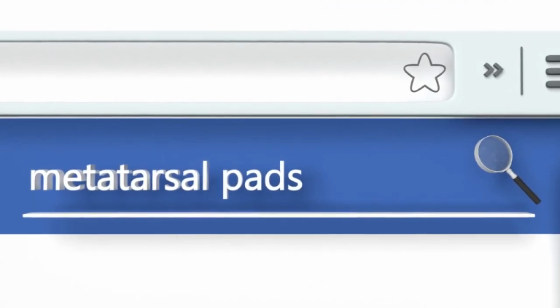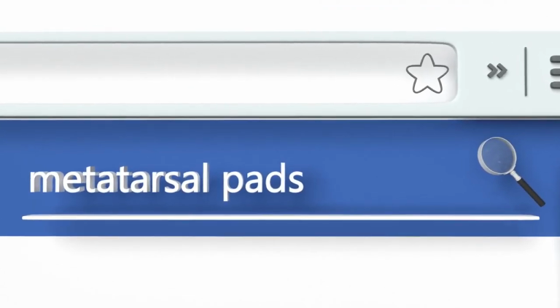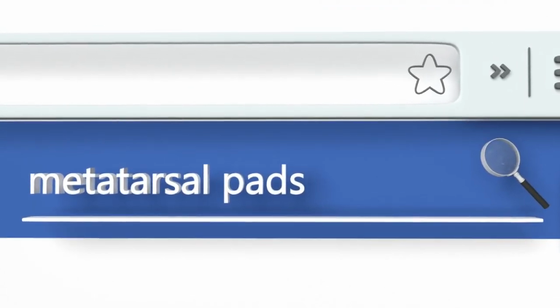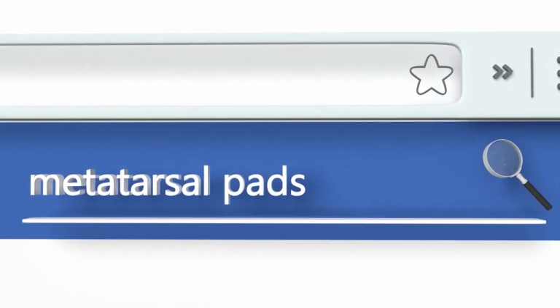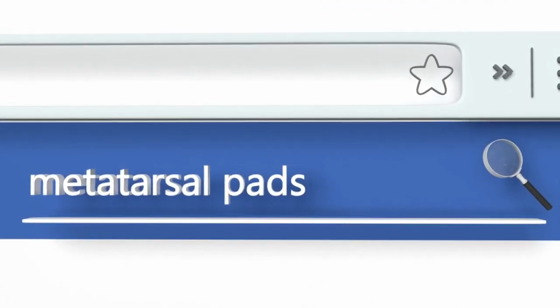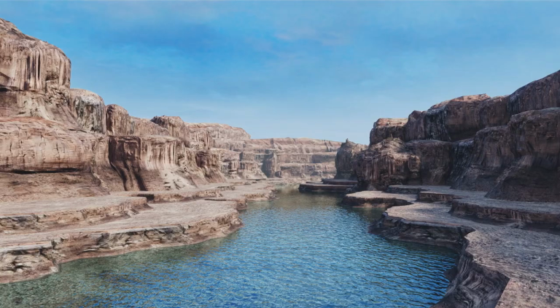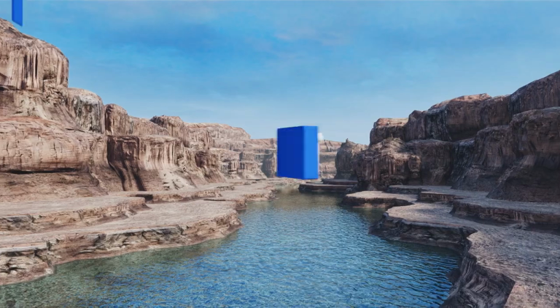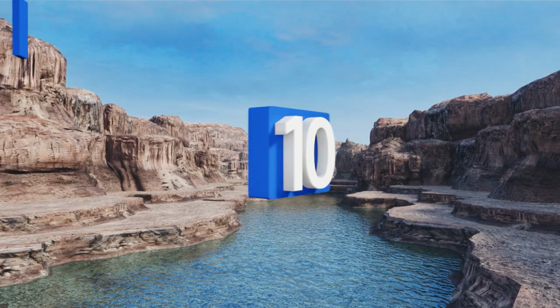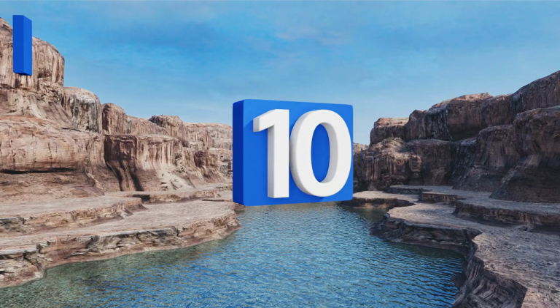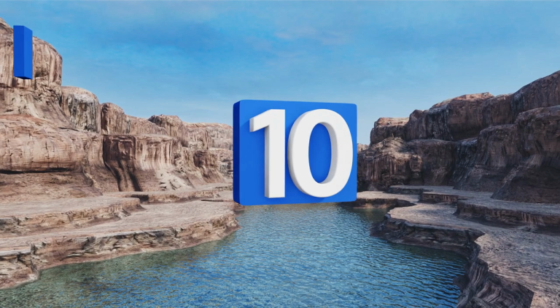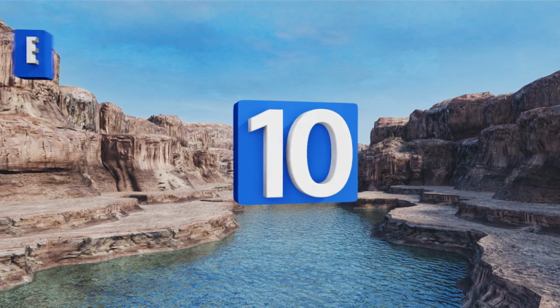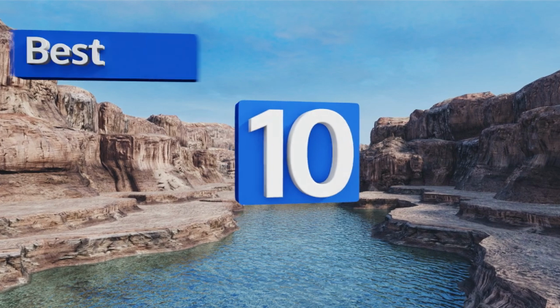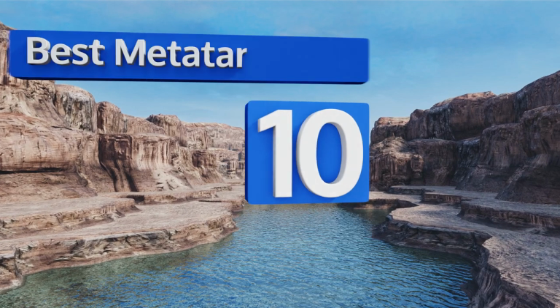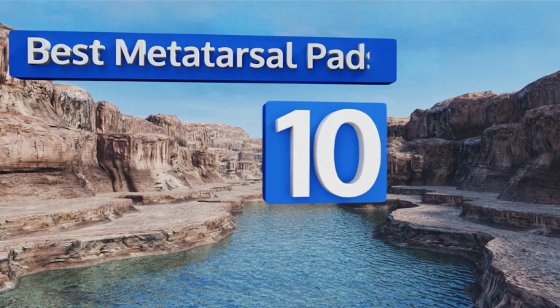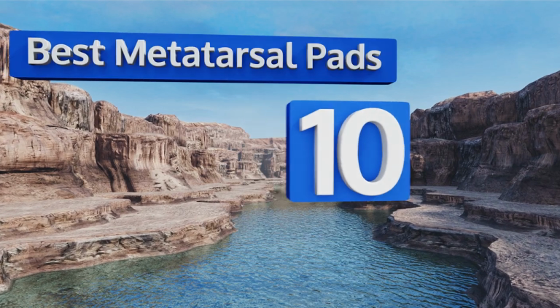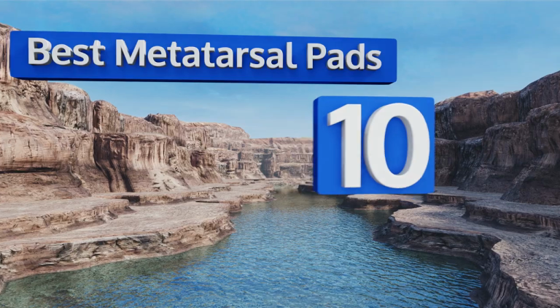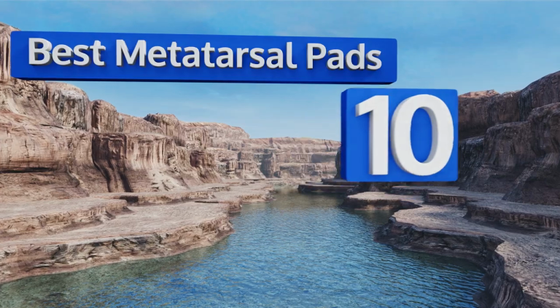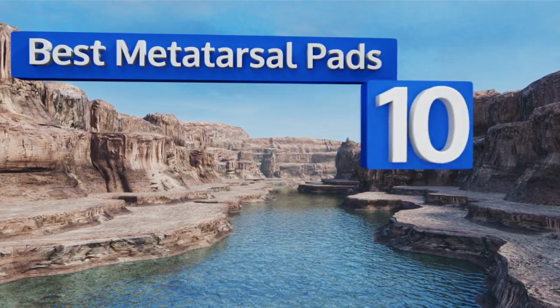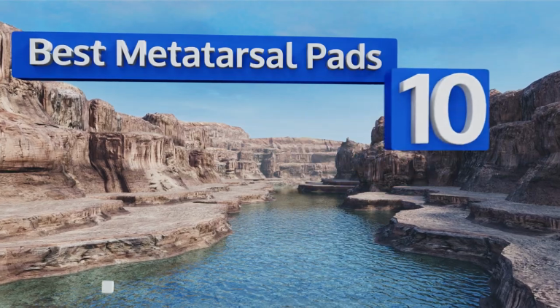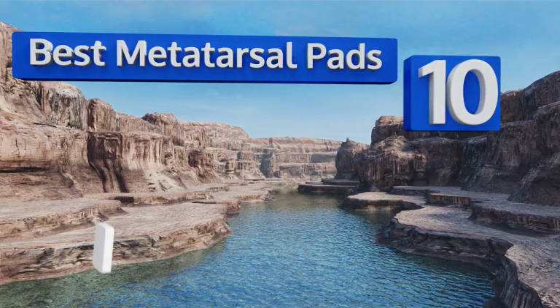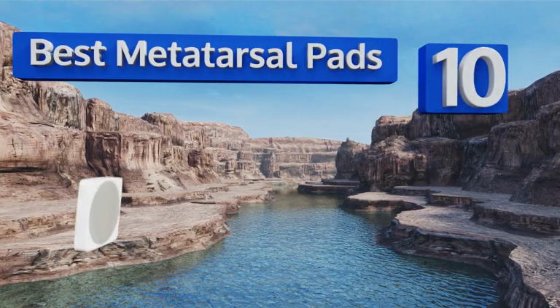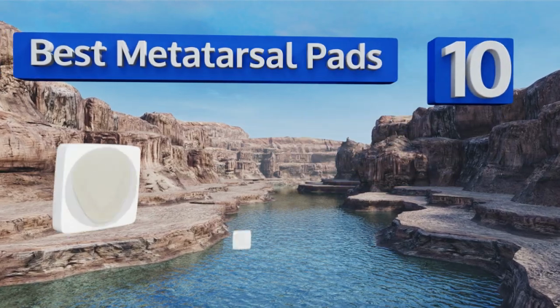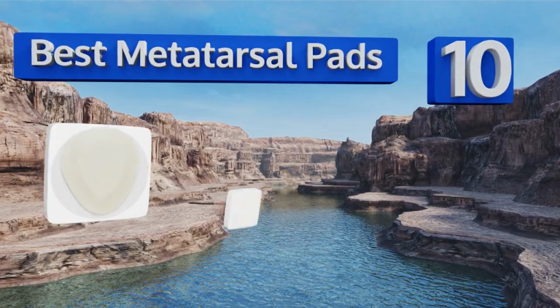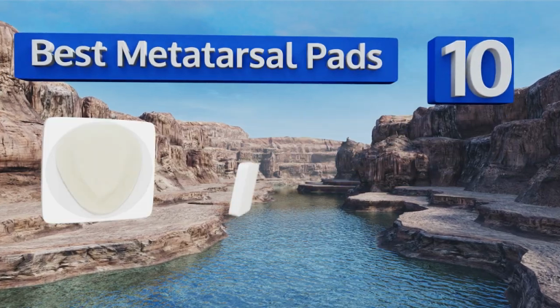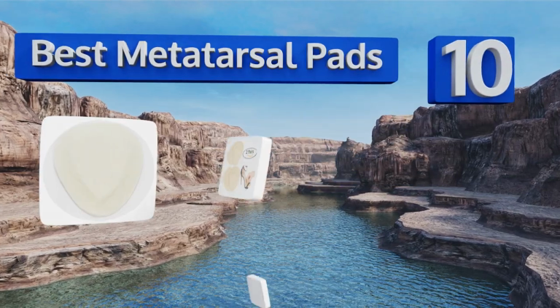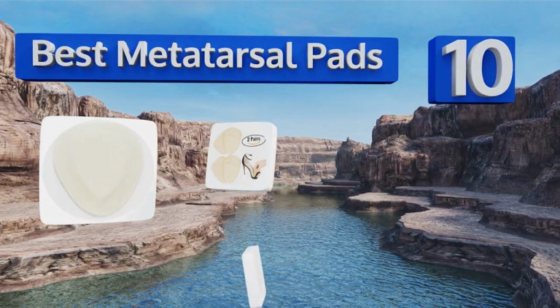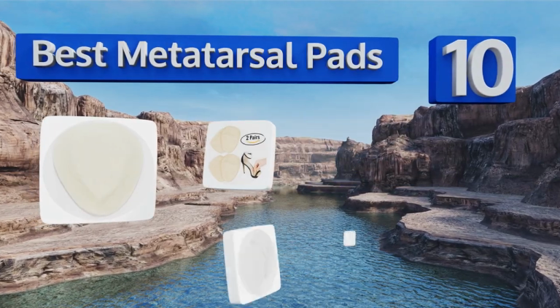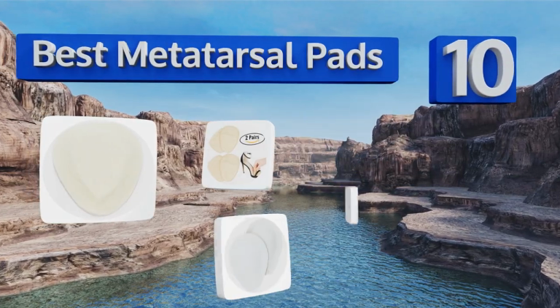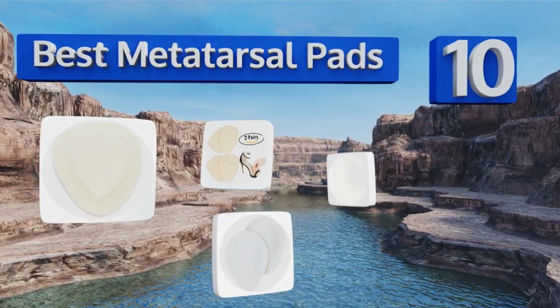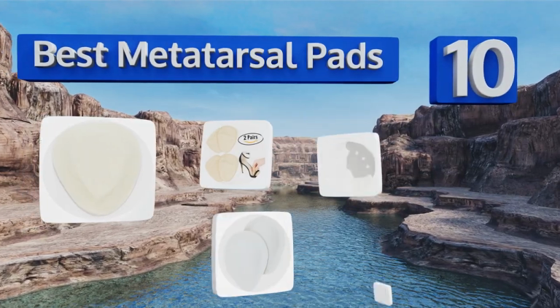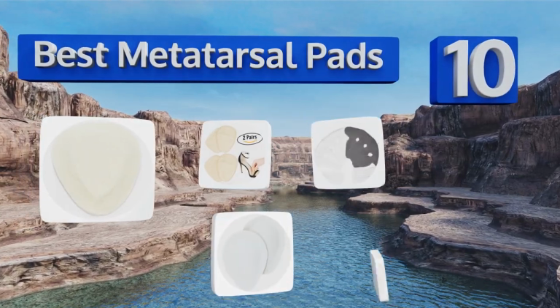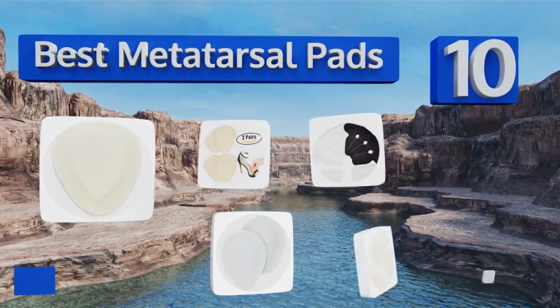EasyVid presents the 10 best metatarsal pads. Let's get started with the list.